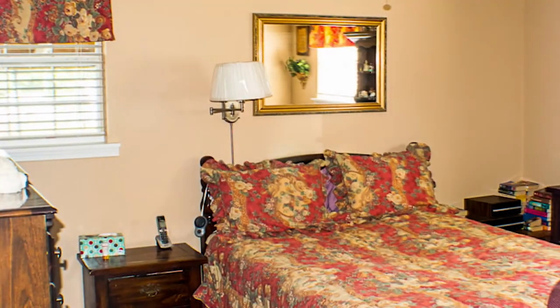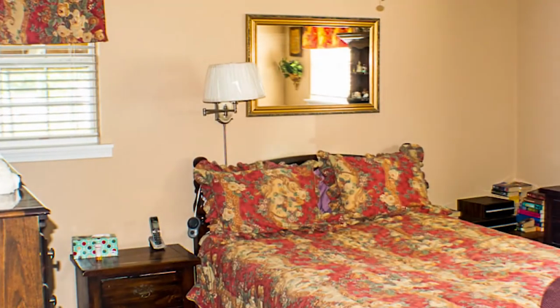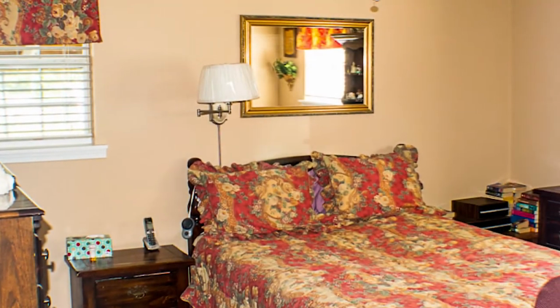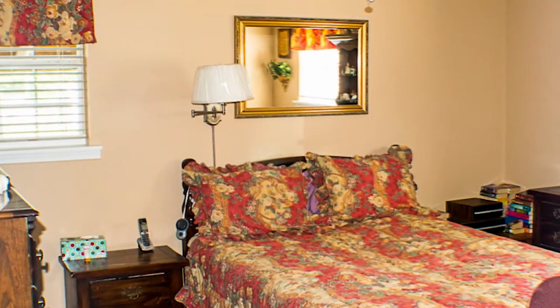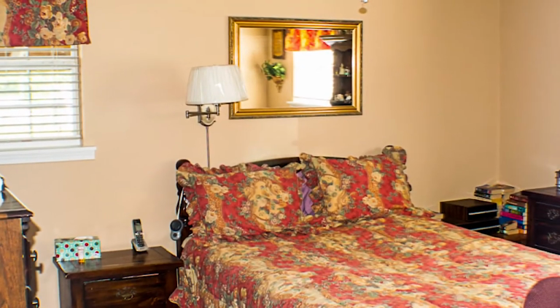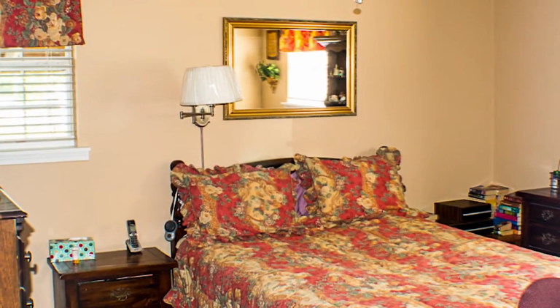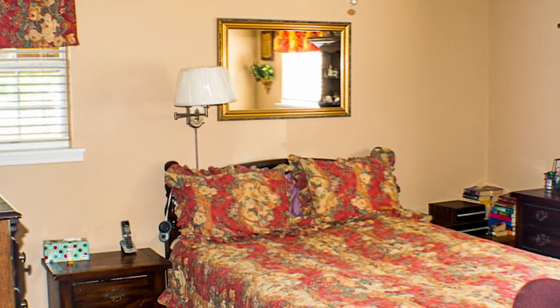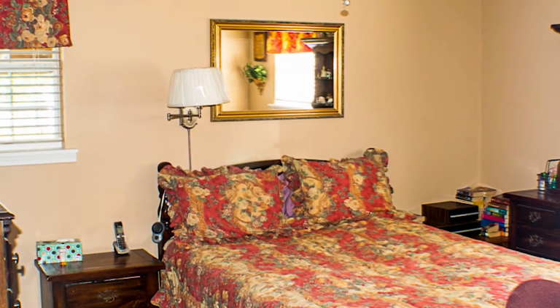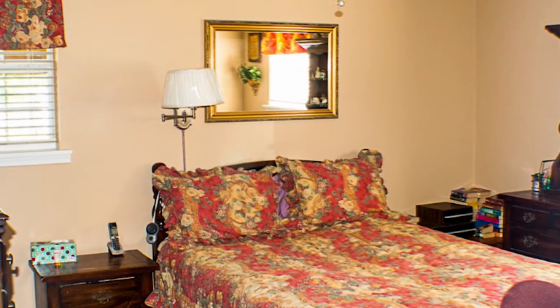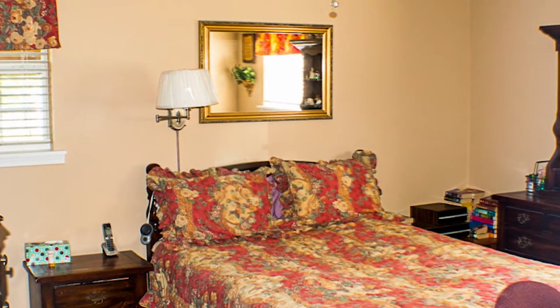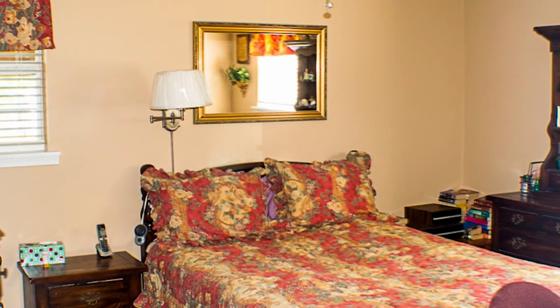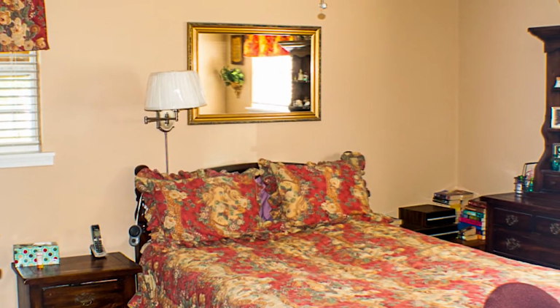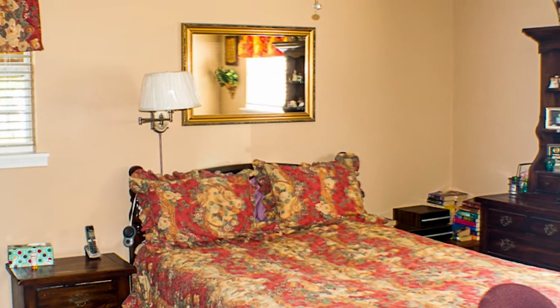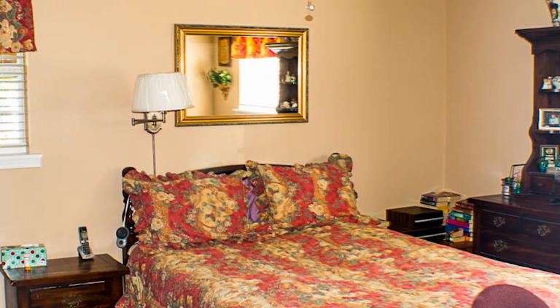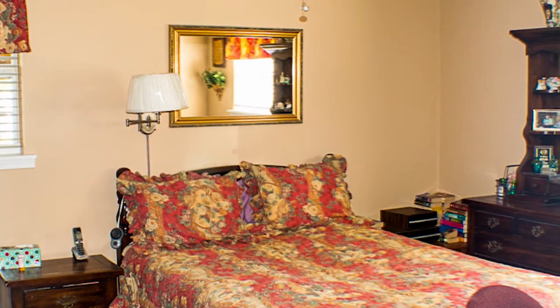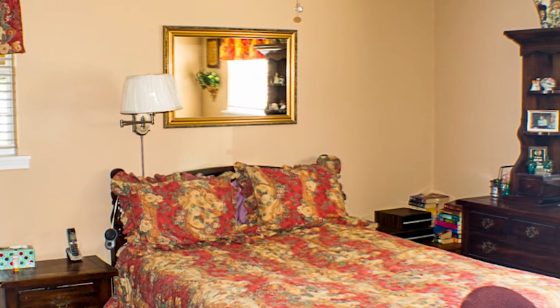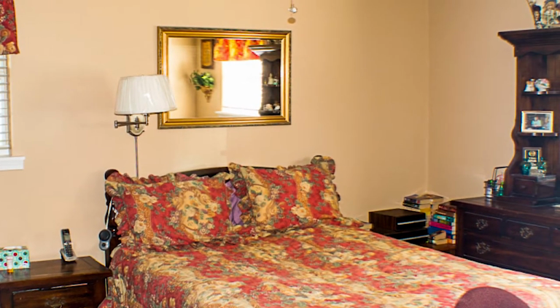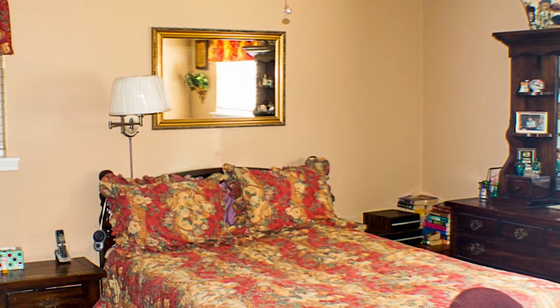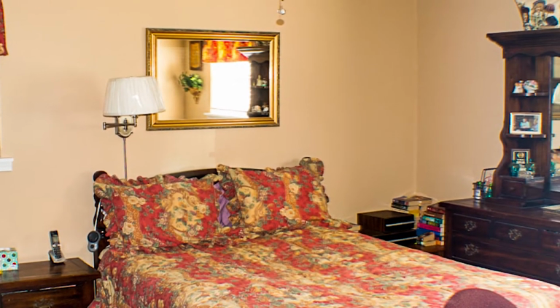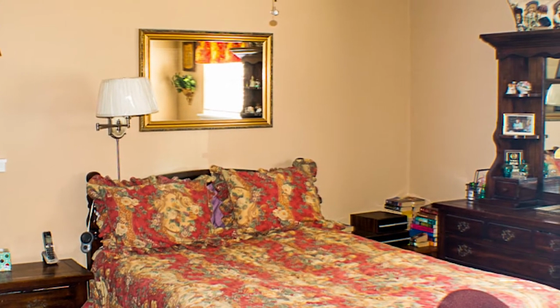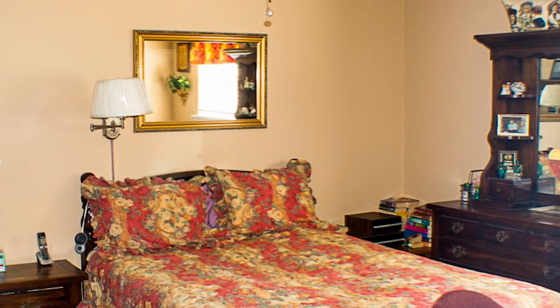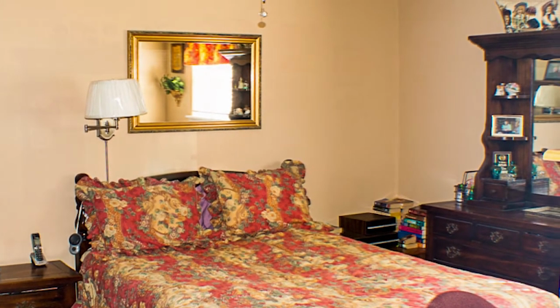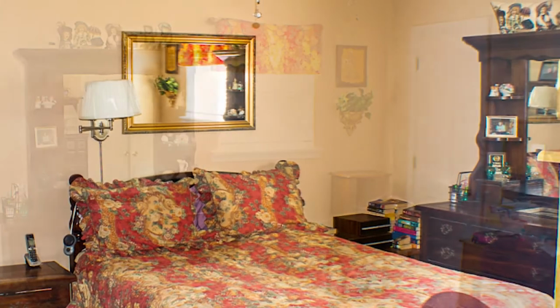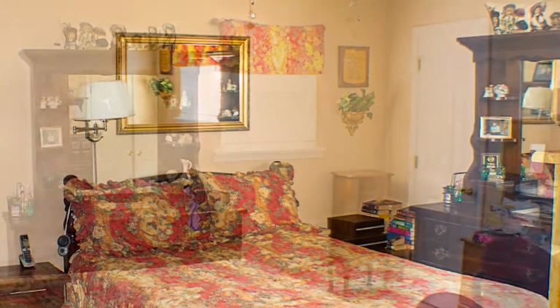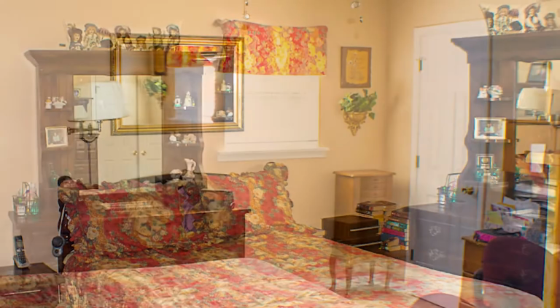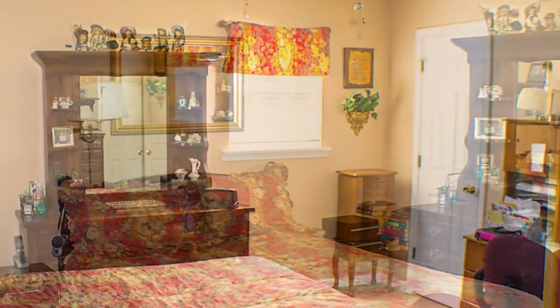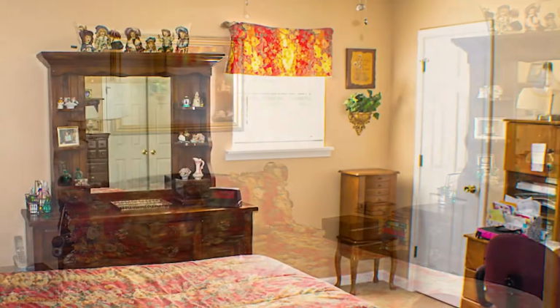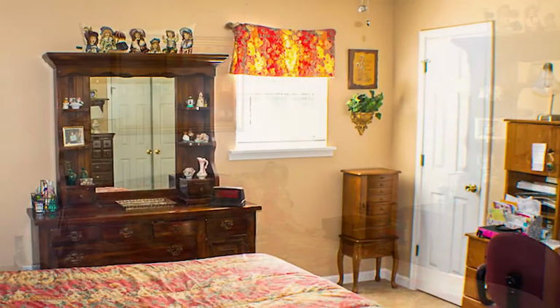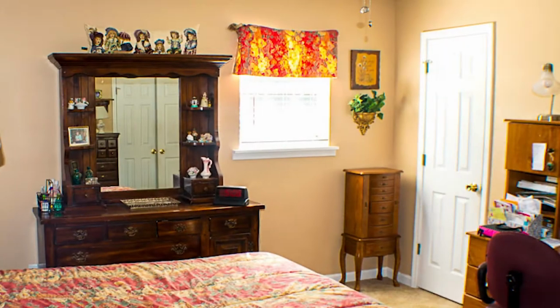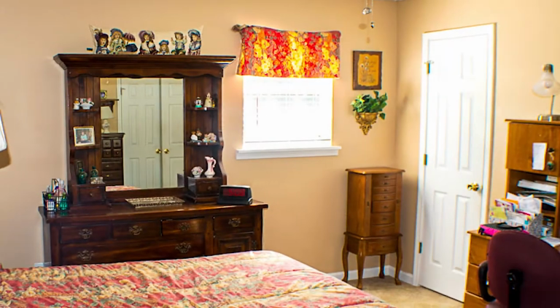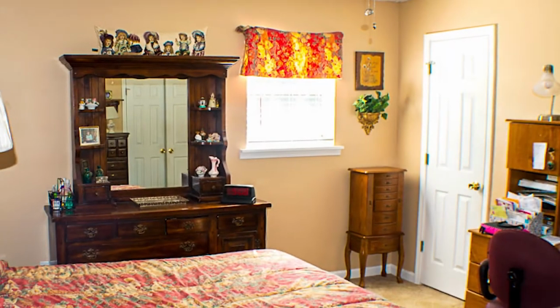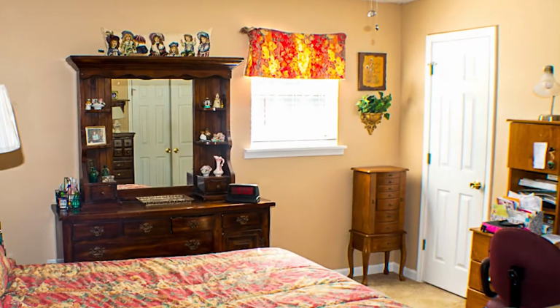This ranch-style home features a master suite with two additional bedrooms and a full bath off the main hallway.